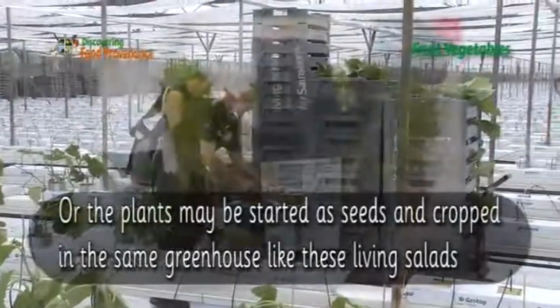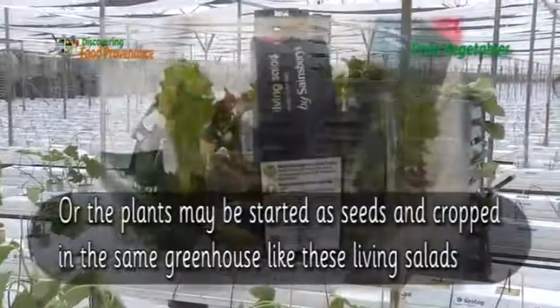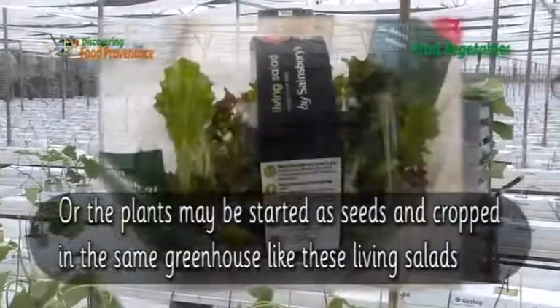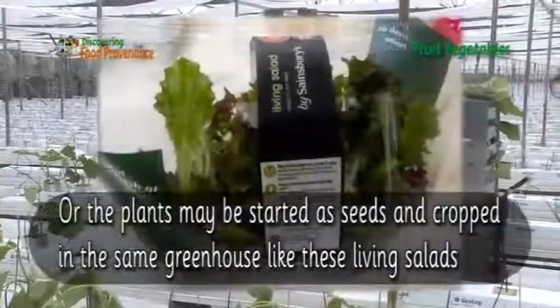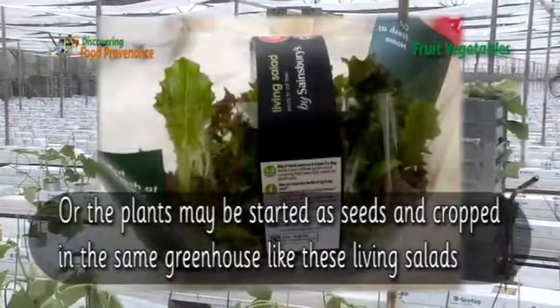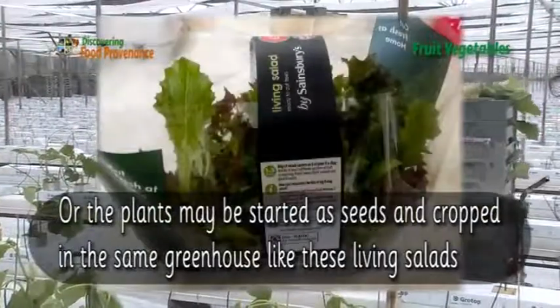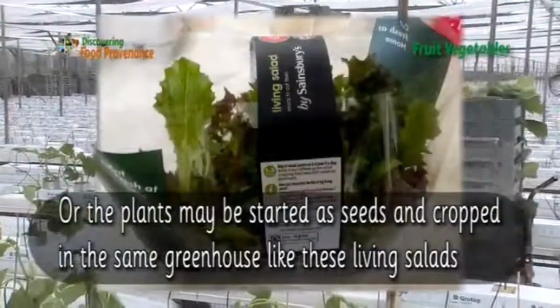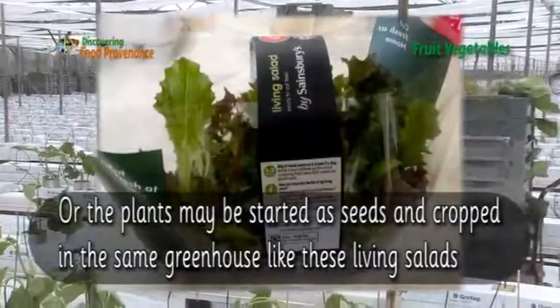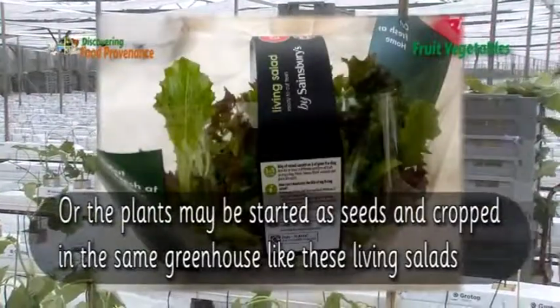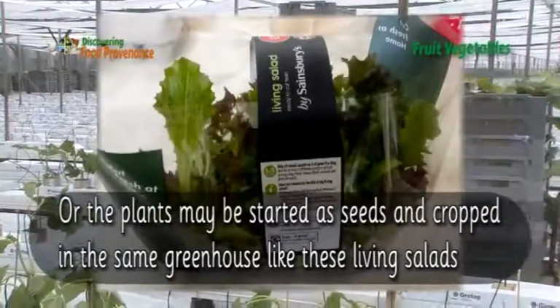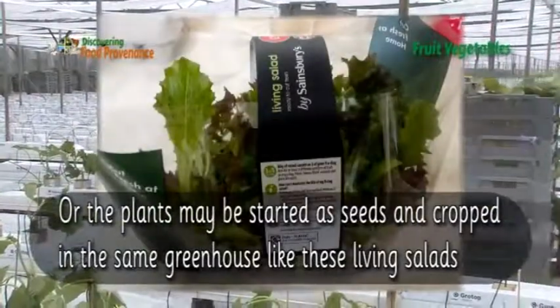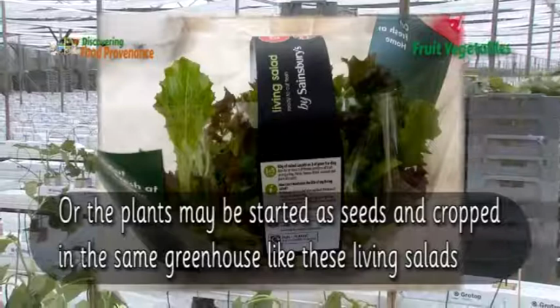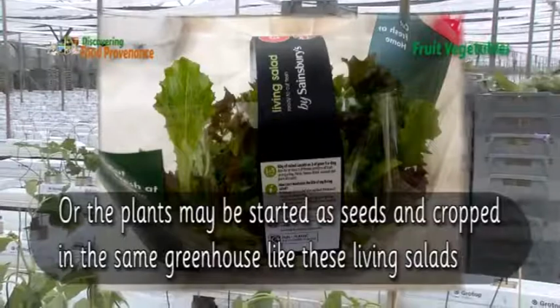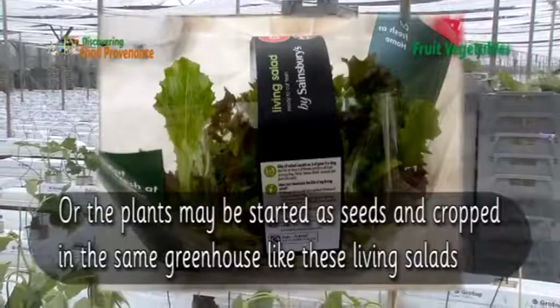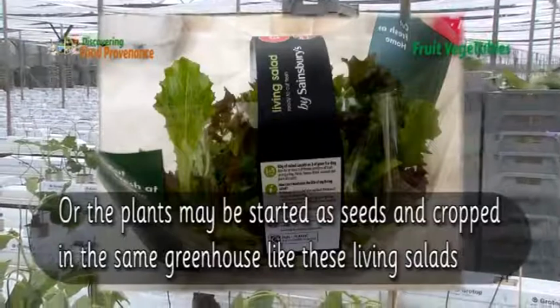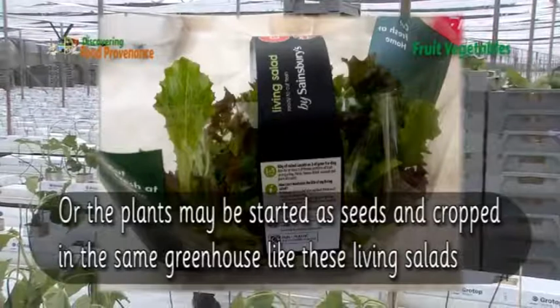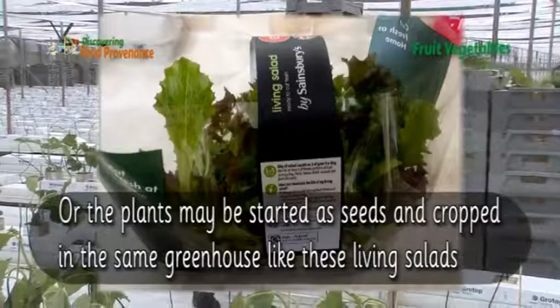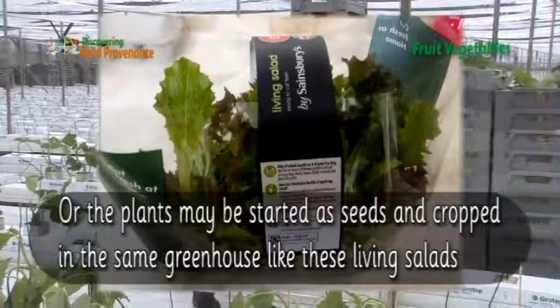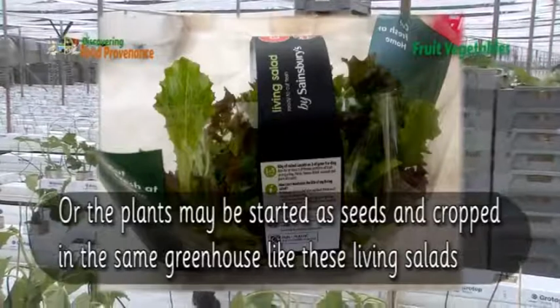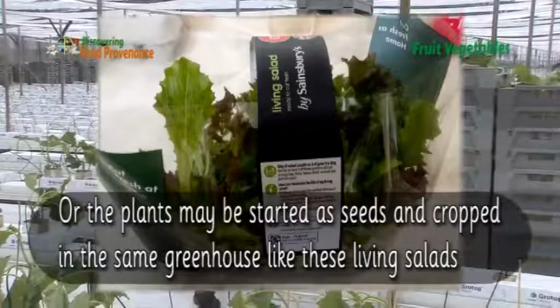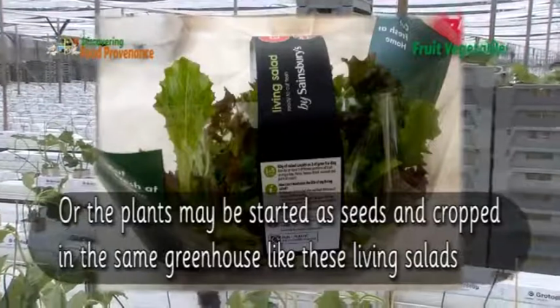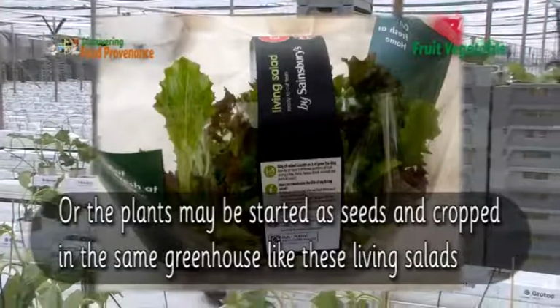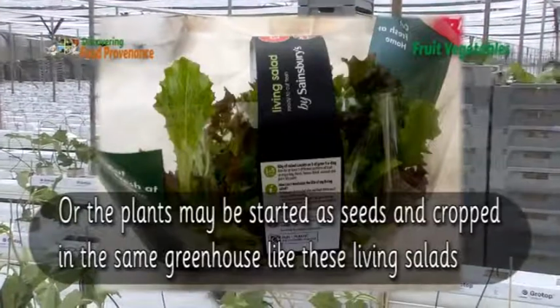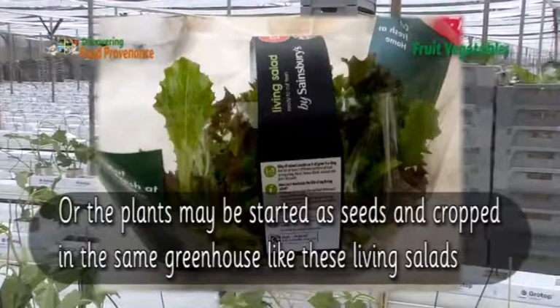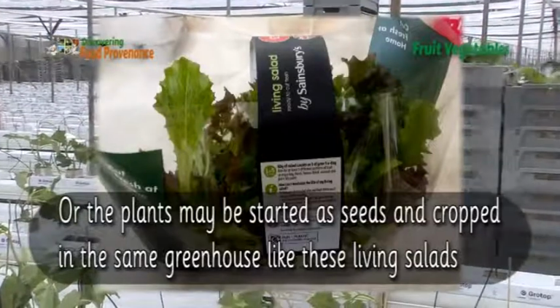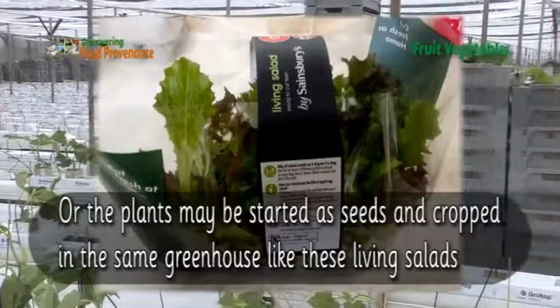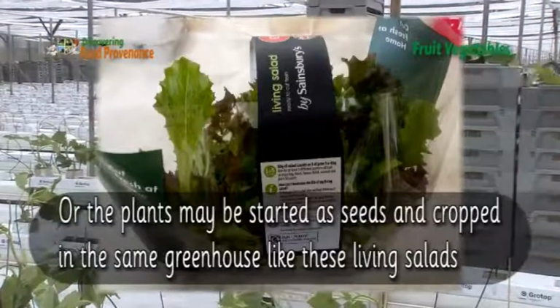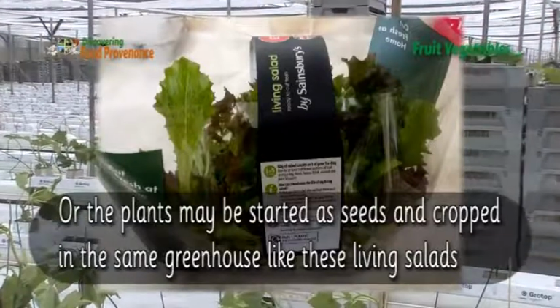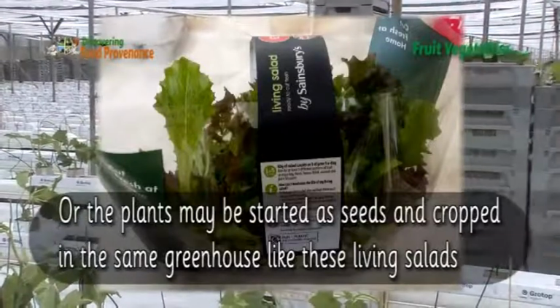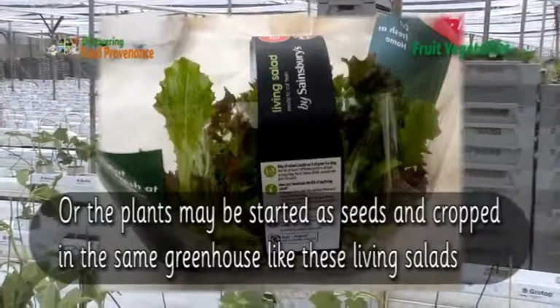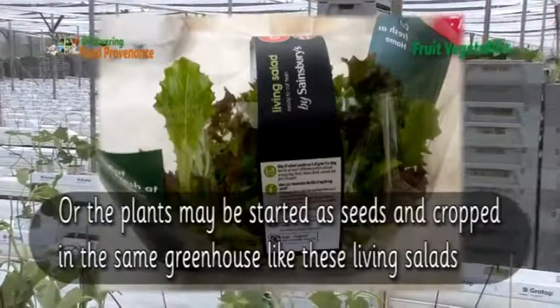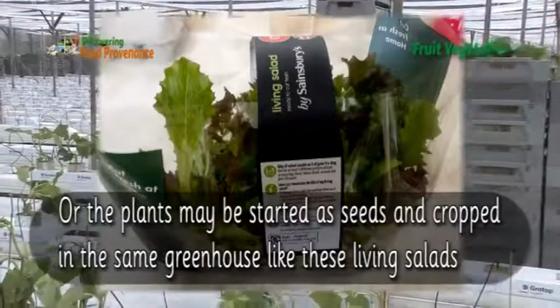All the plants may be started as seeds and cropped in the same greenhouse, like these living salads.